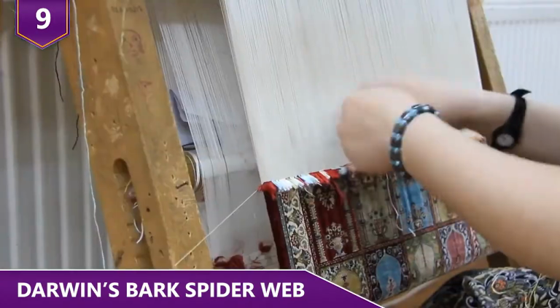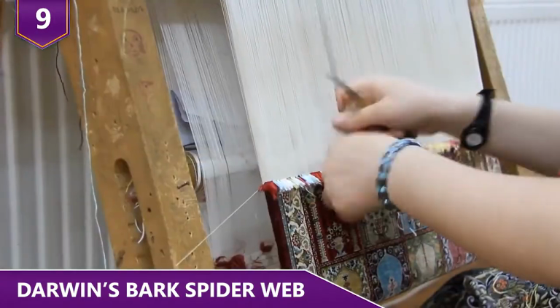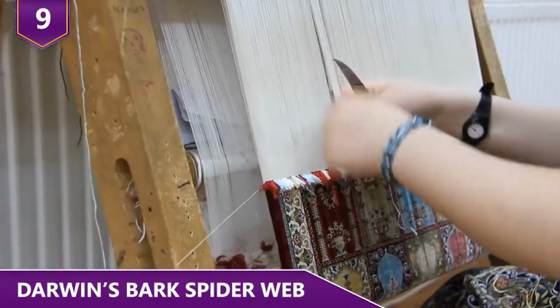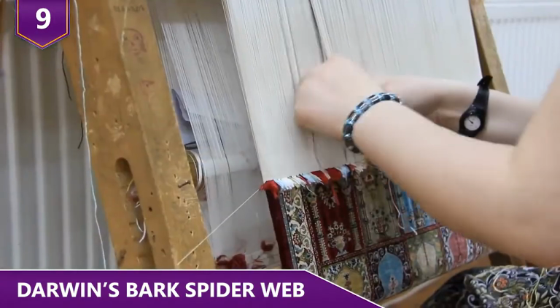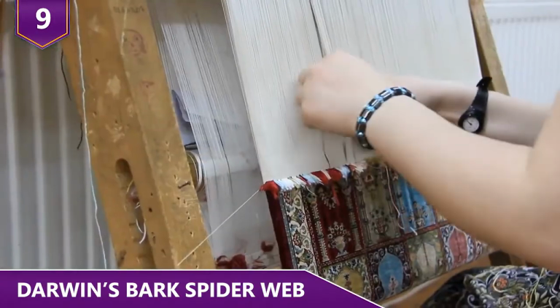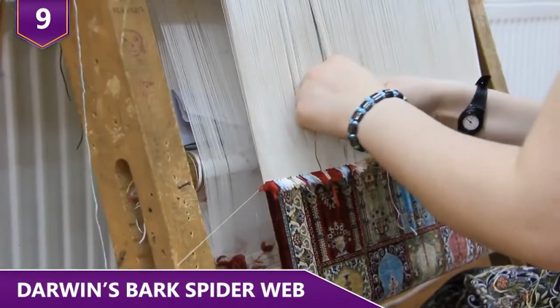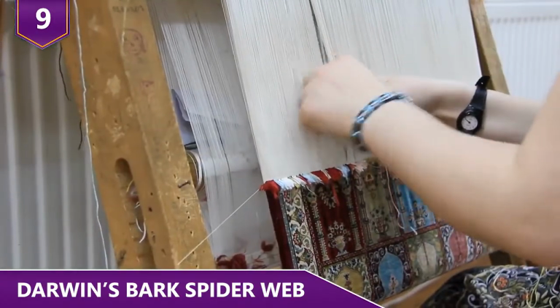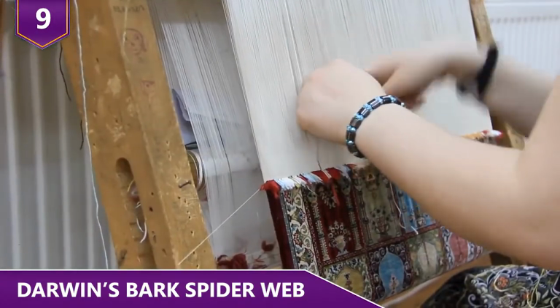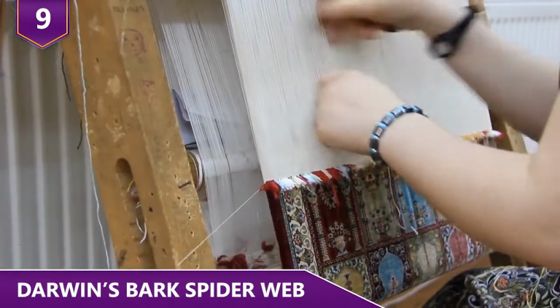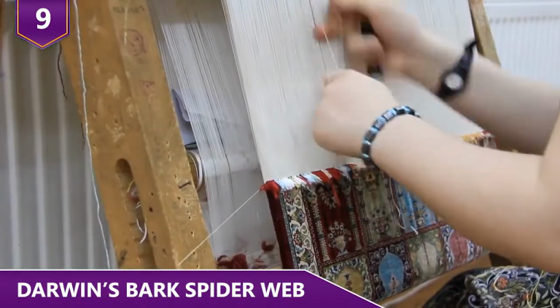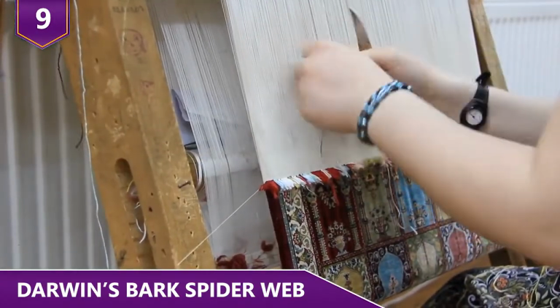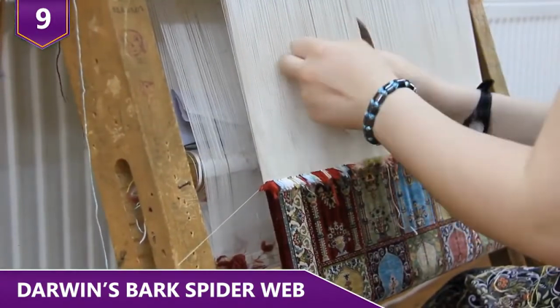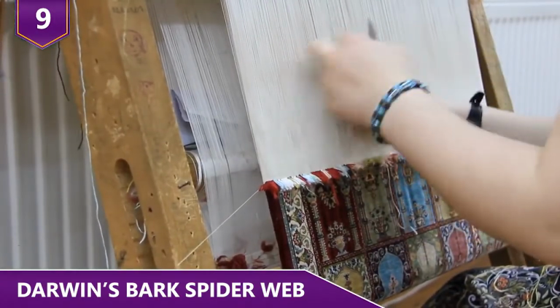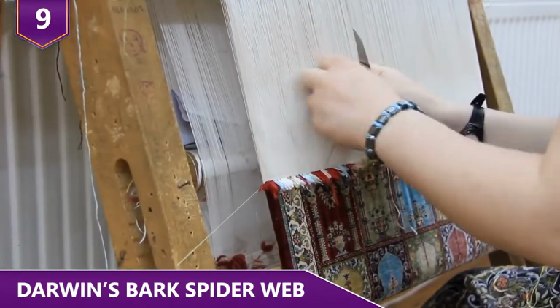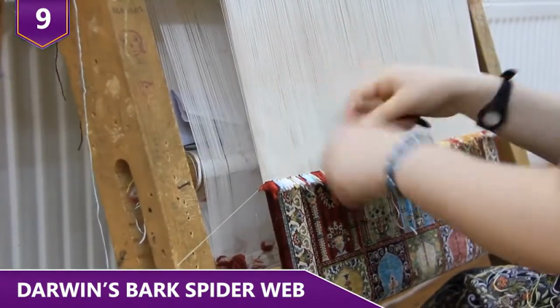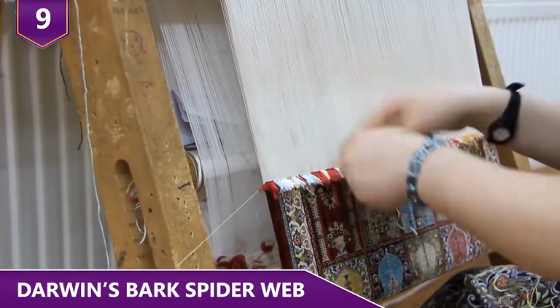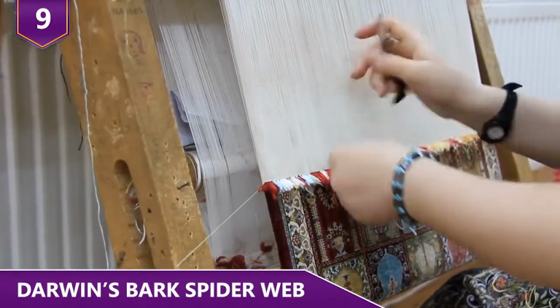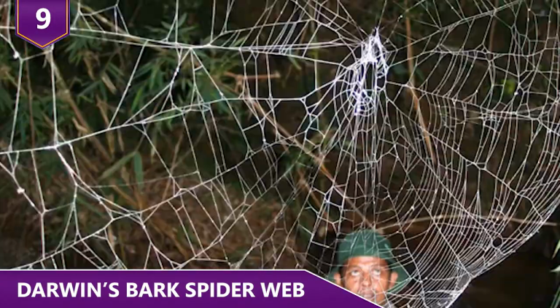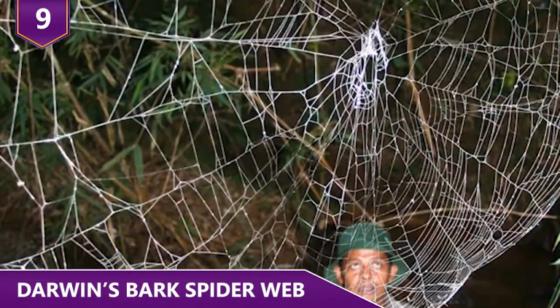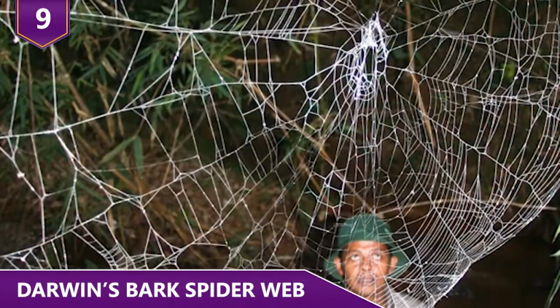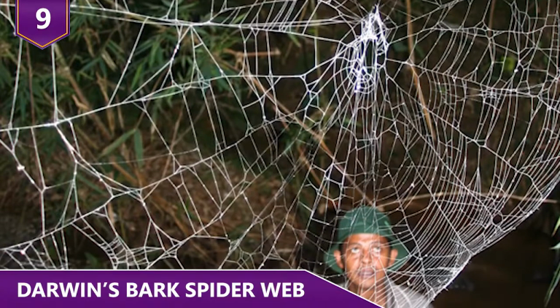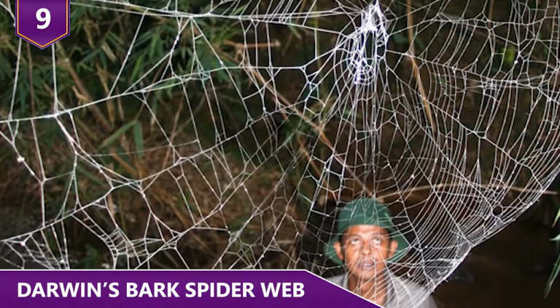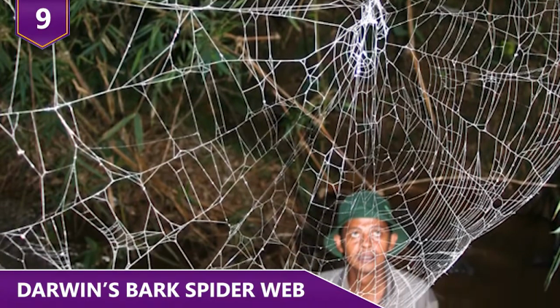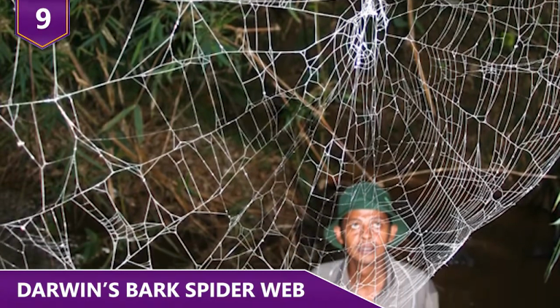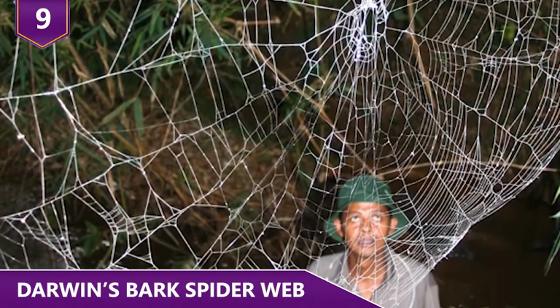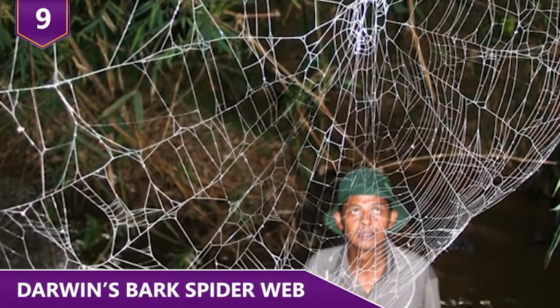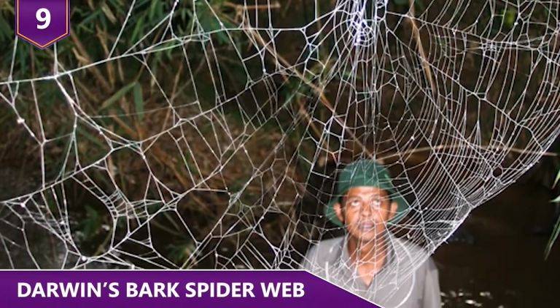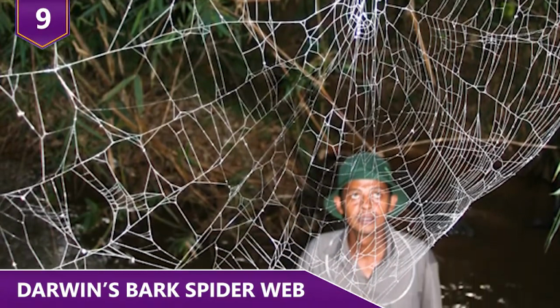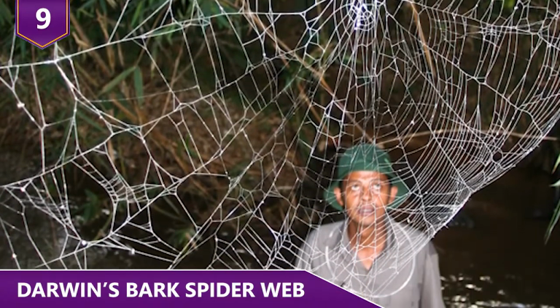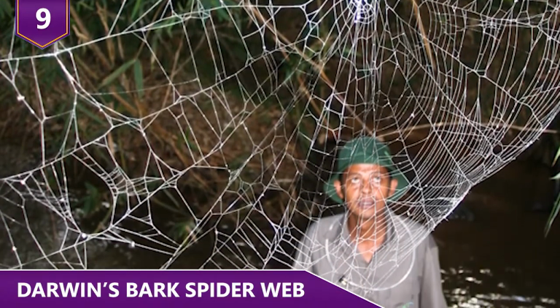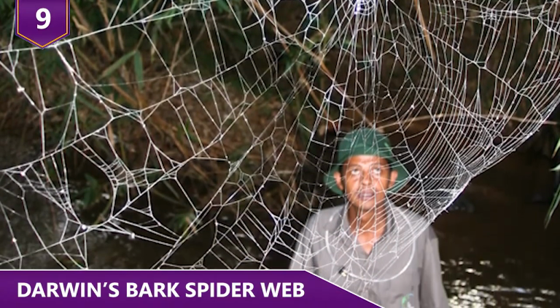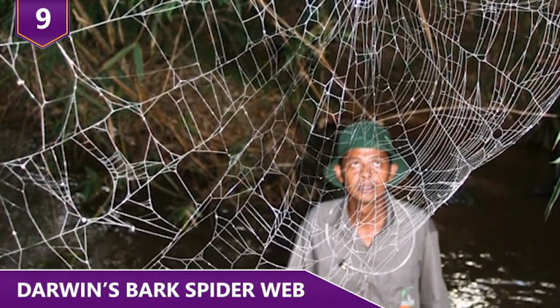A better knowledge of either could help develop the artificial silks that mimic the strength of a Darwin Bark Spider's silk.